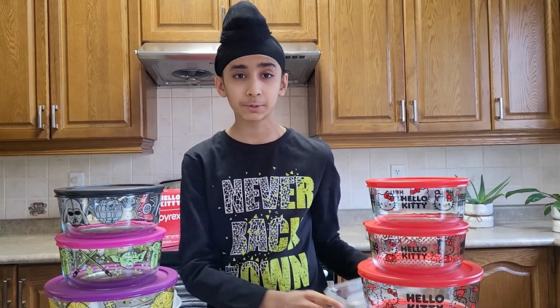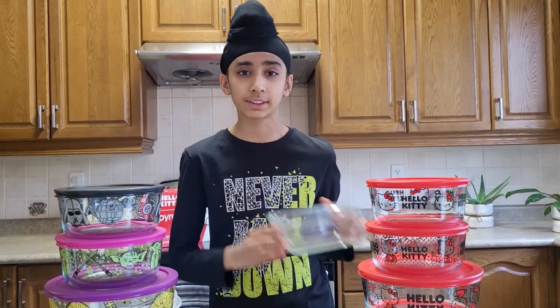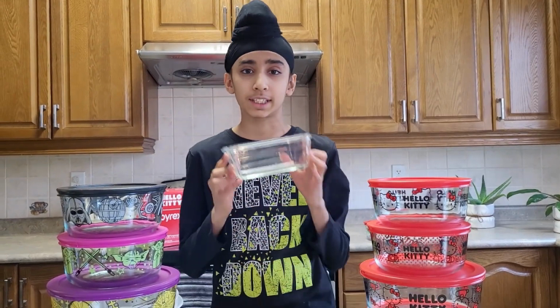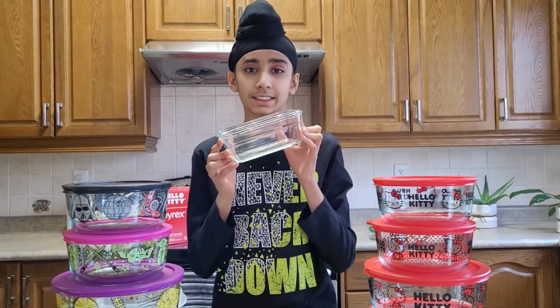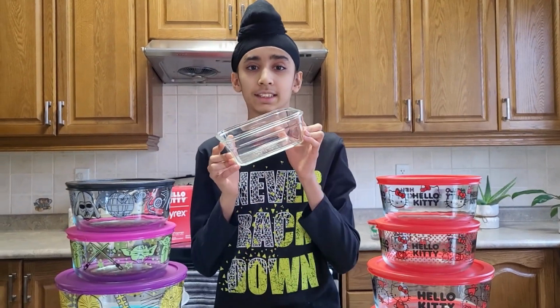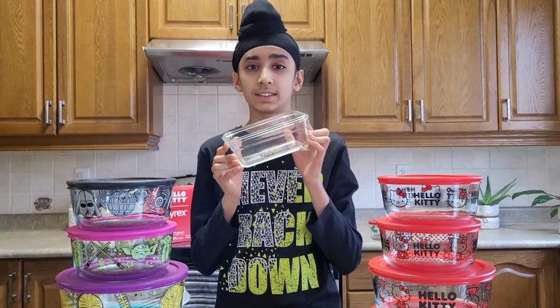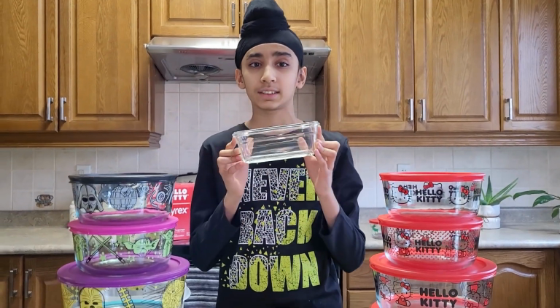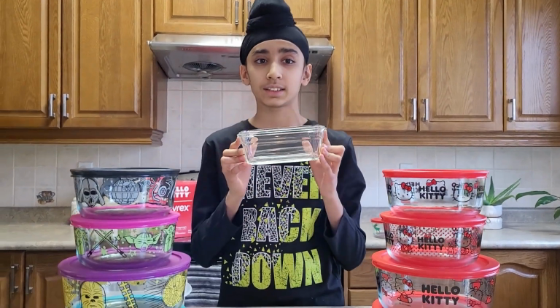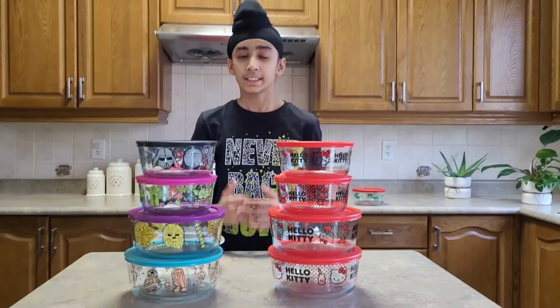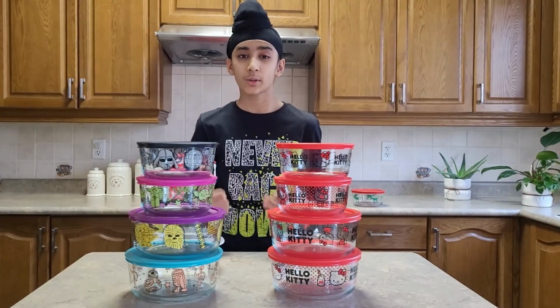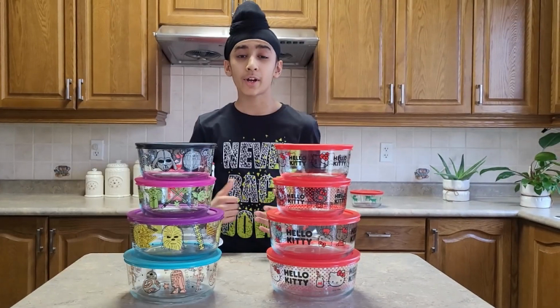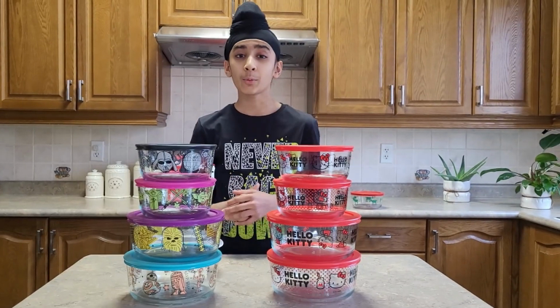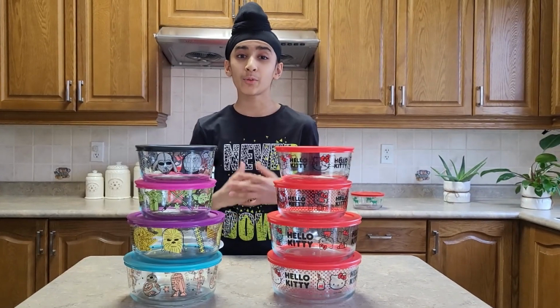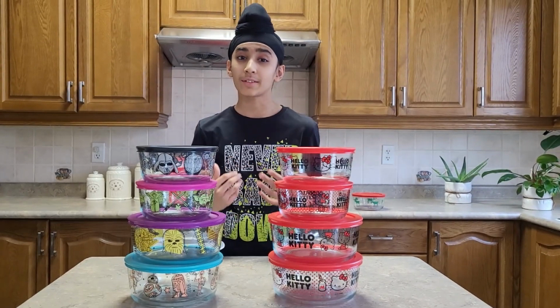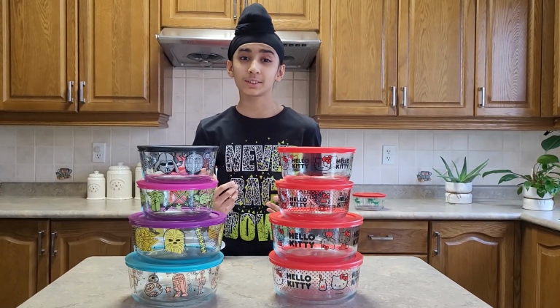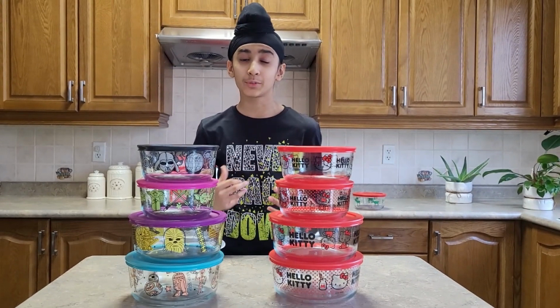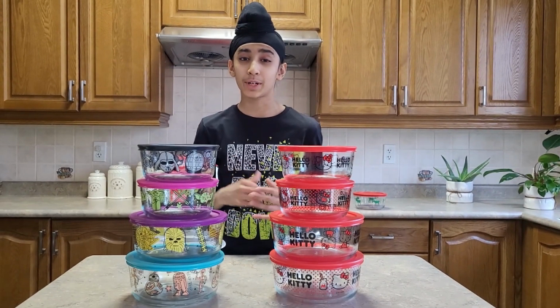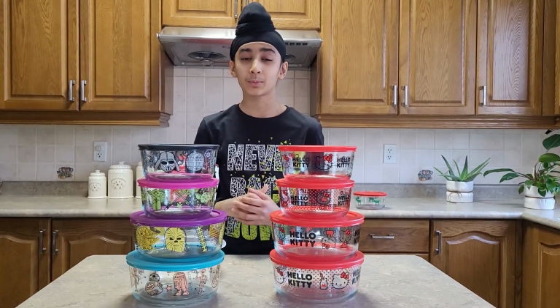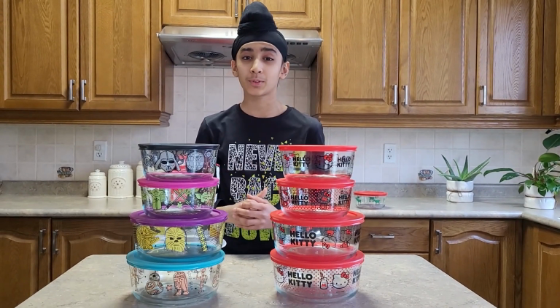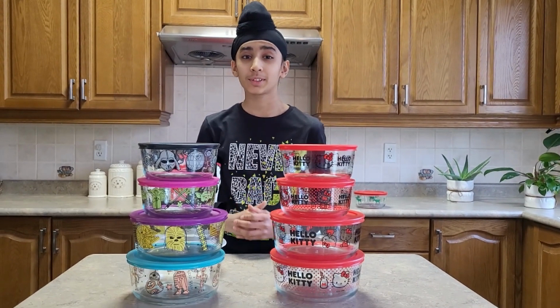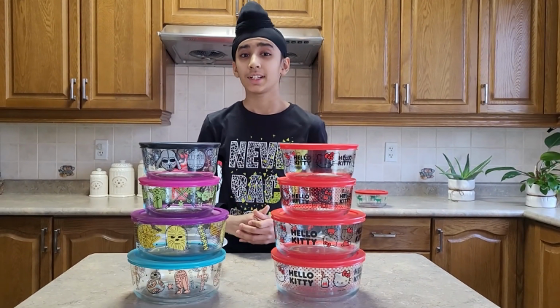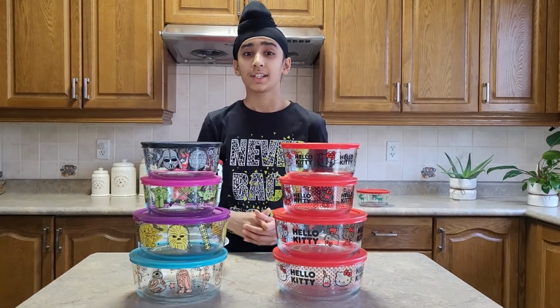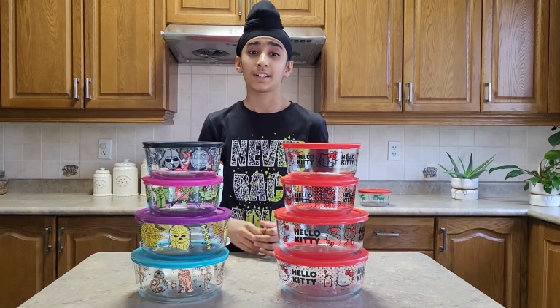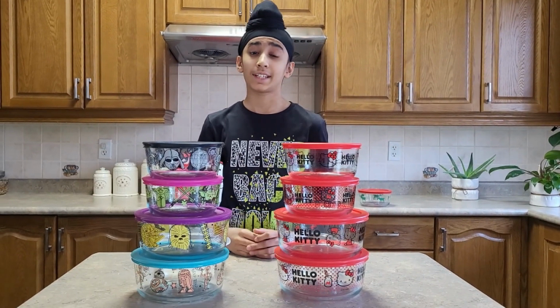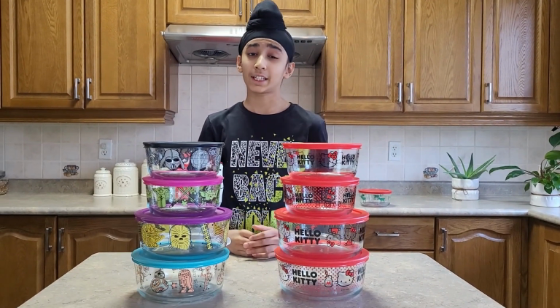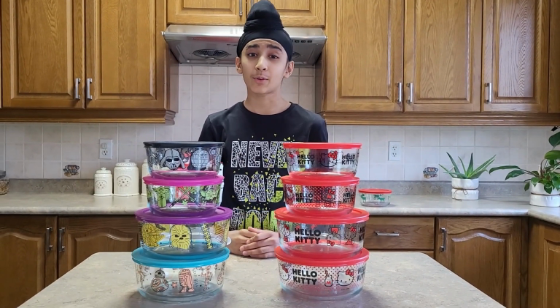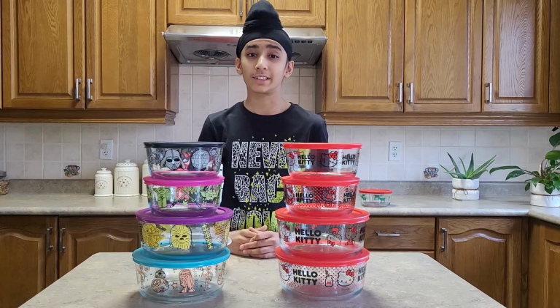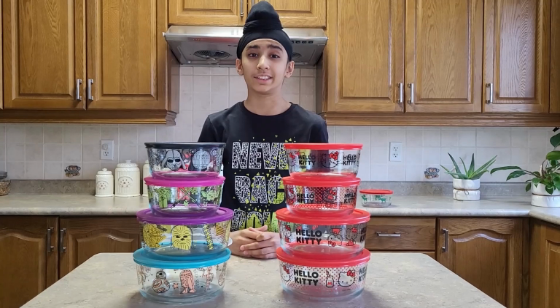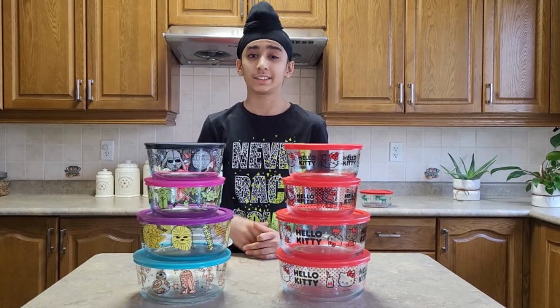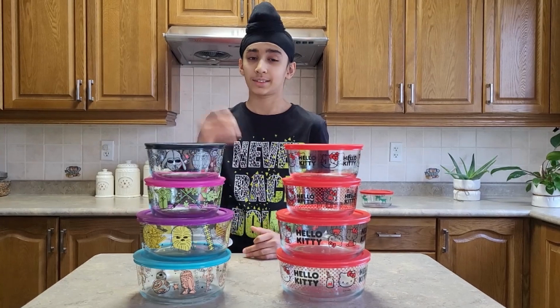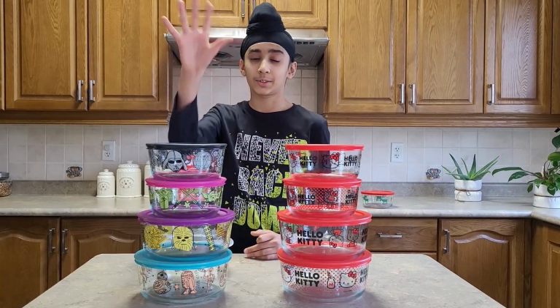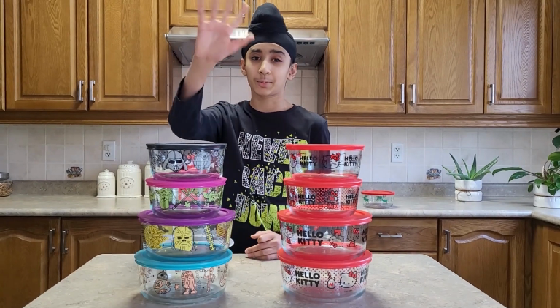As time goes by, more food builds up in plastic containers, and that's why we switched to glass containers. I hope you found this review helpful. Thank you for watching, goodbye.